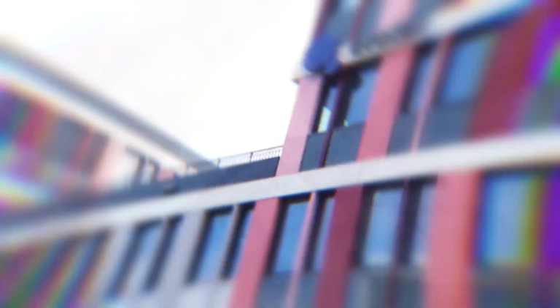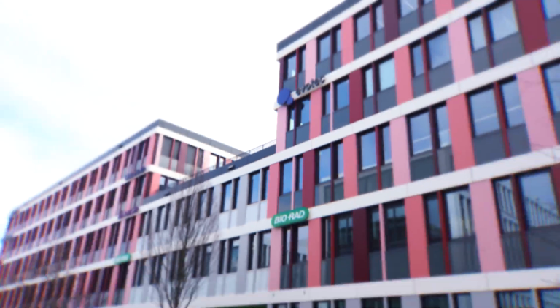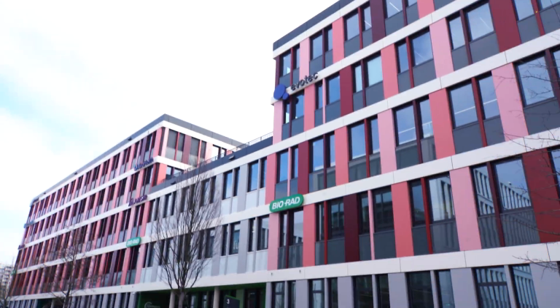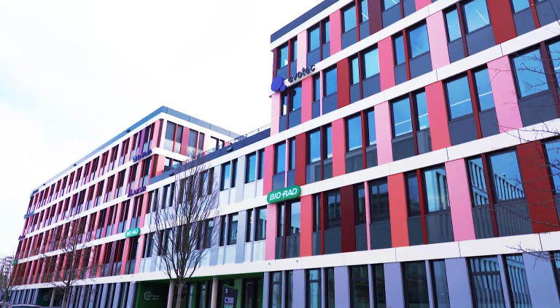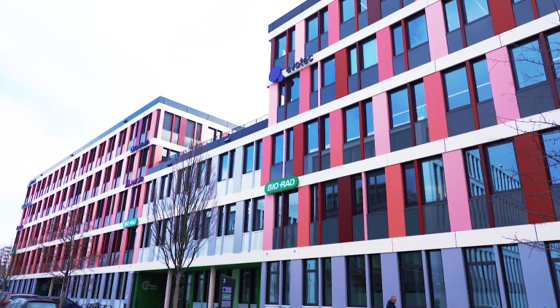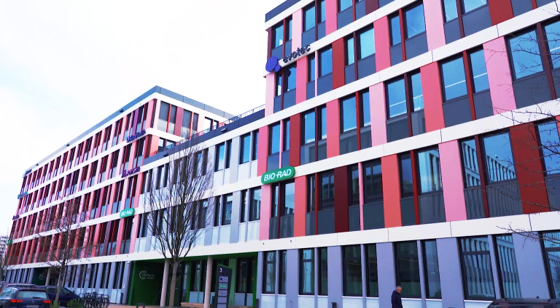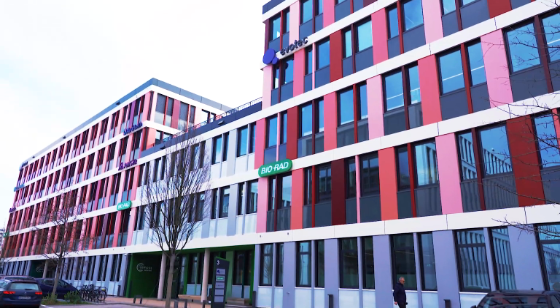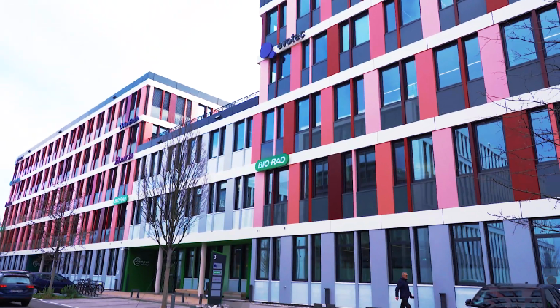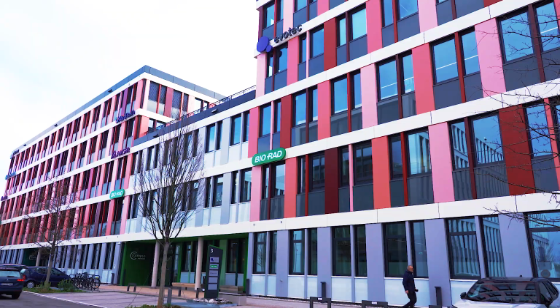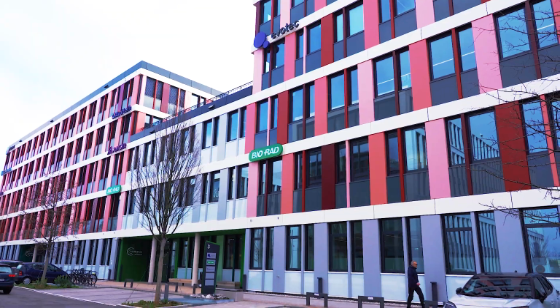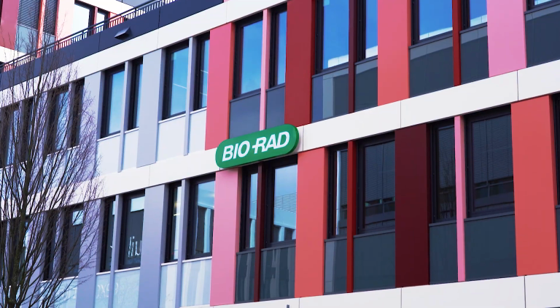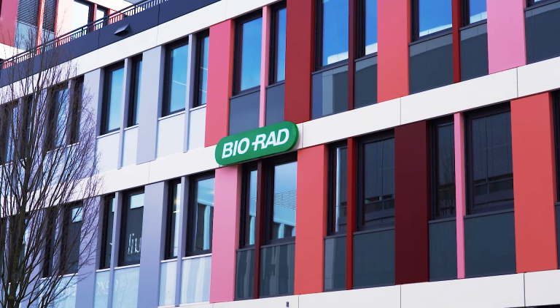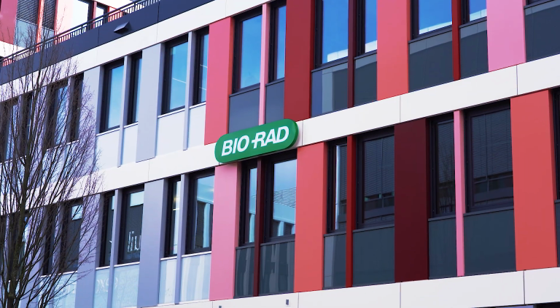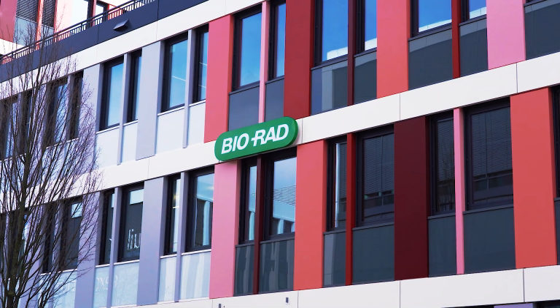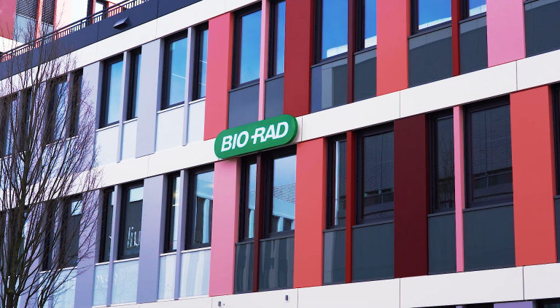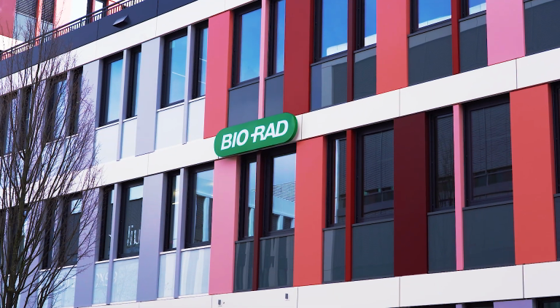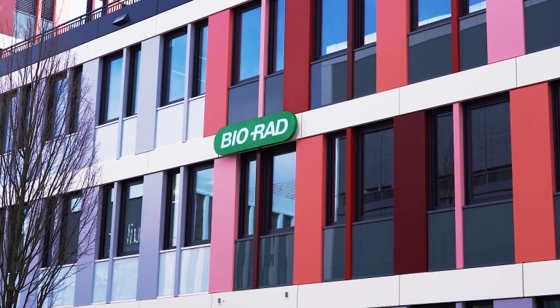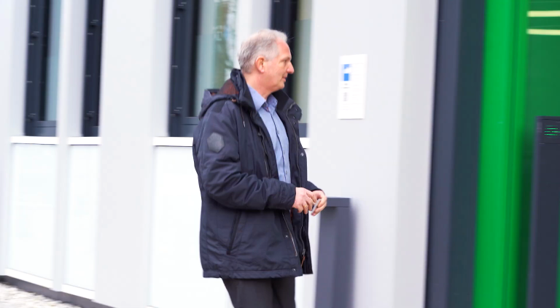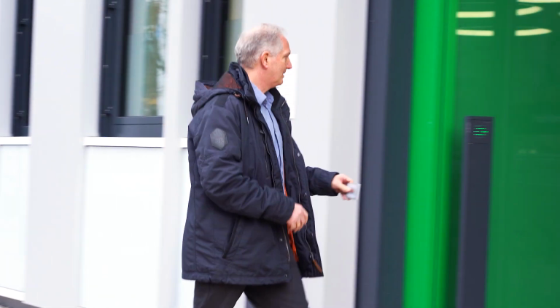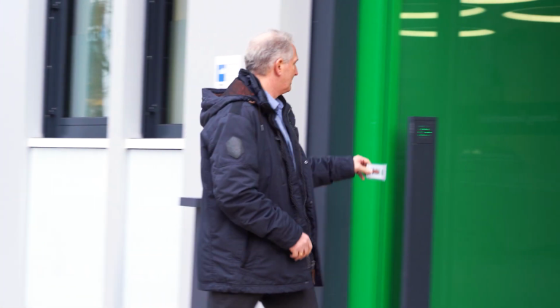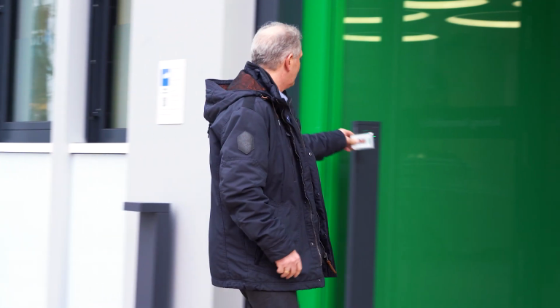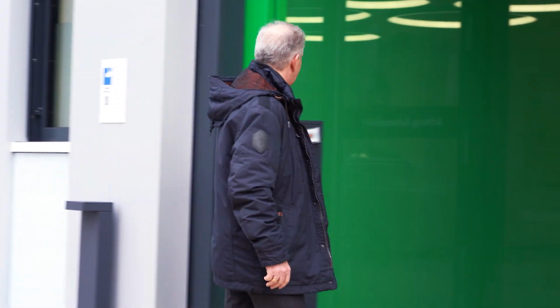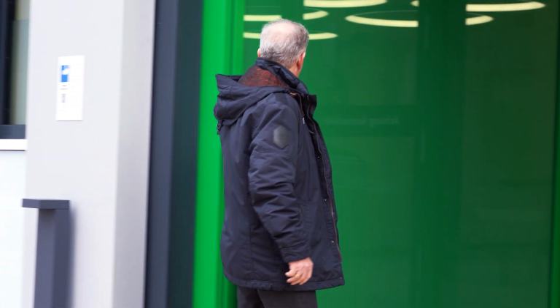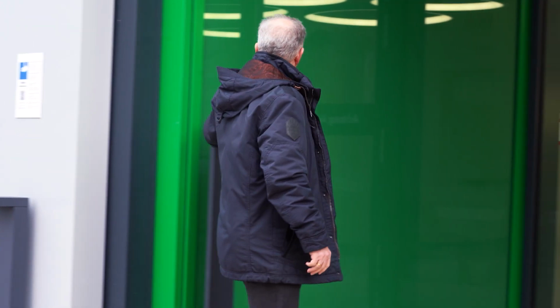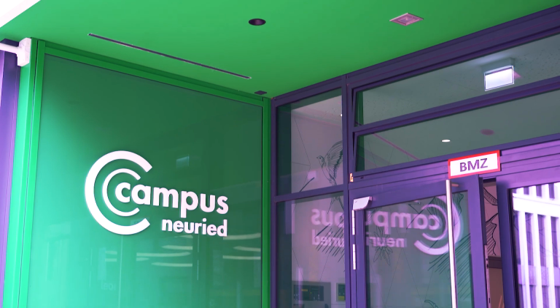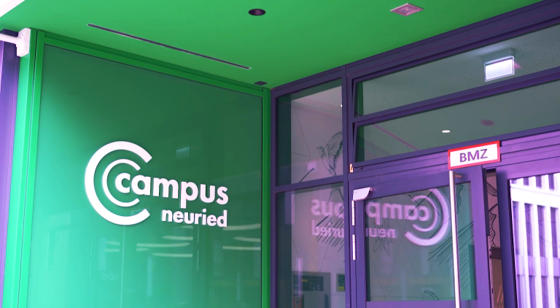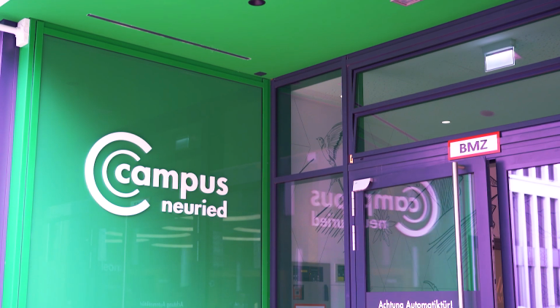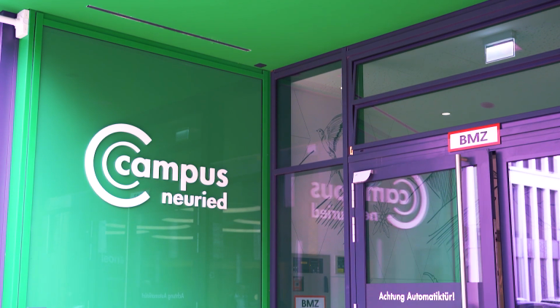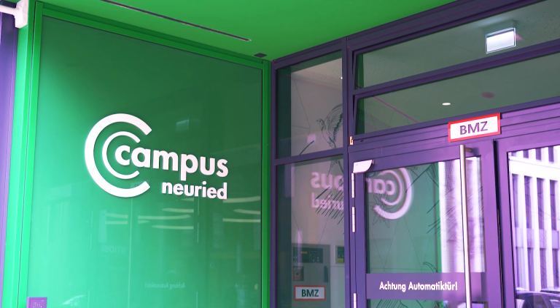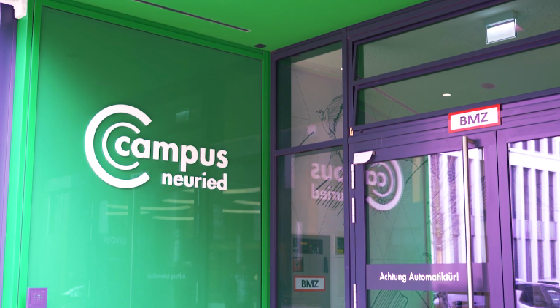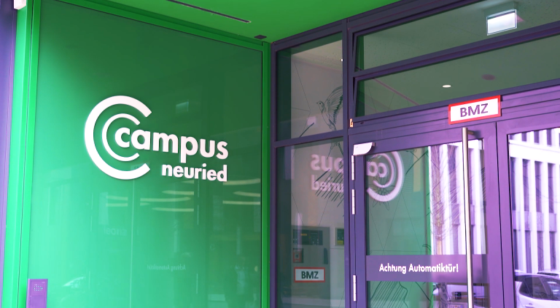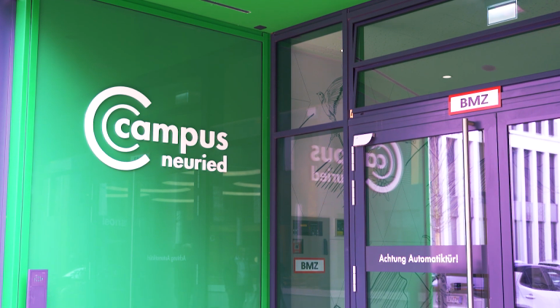Introducing Bio-Rad's state-of-the-art facilities and antibody discovery services, based in Neureid, near Munich, Germany.